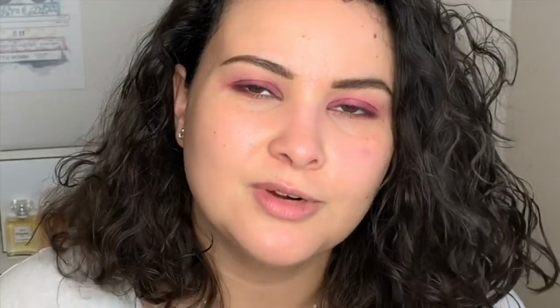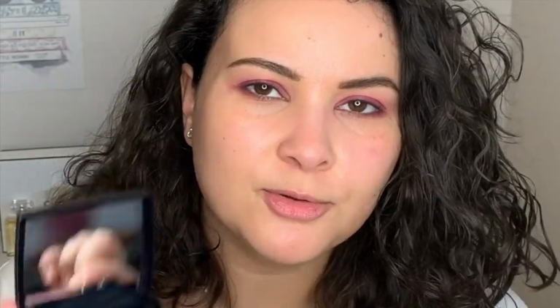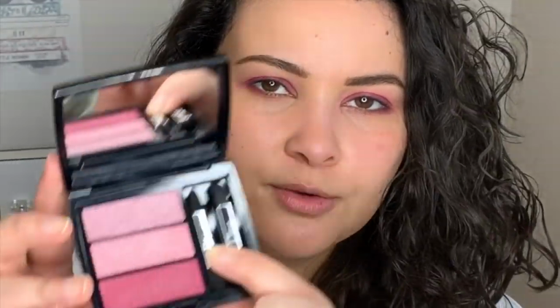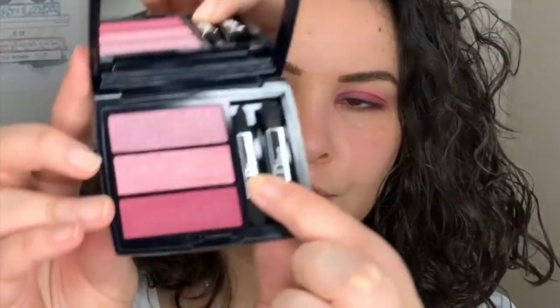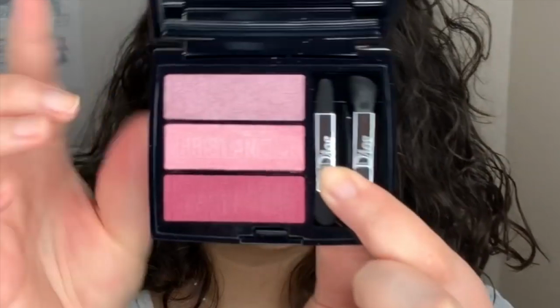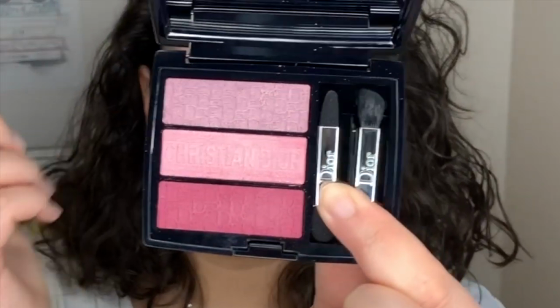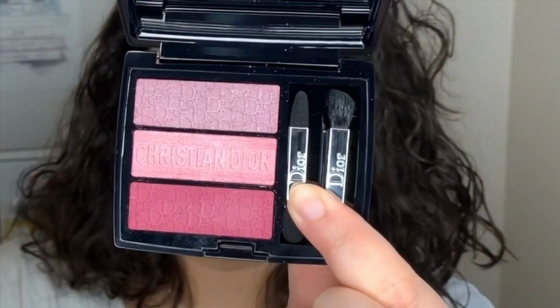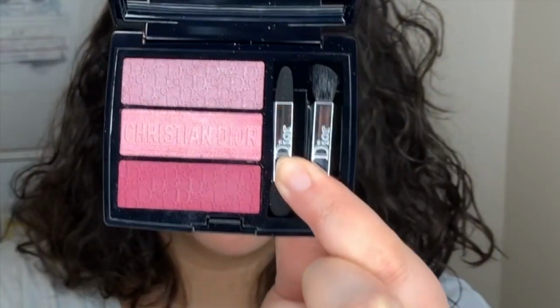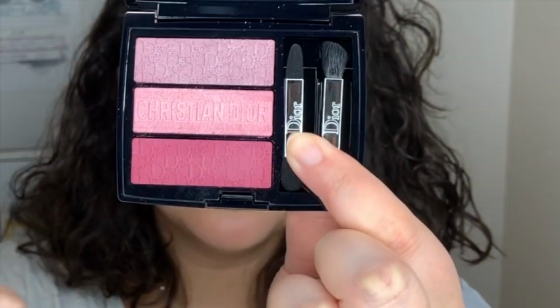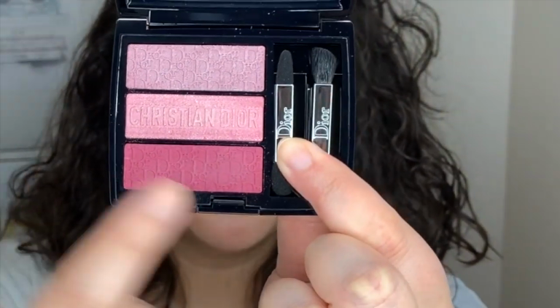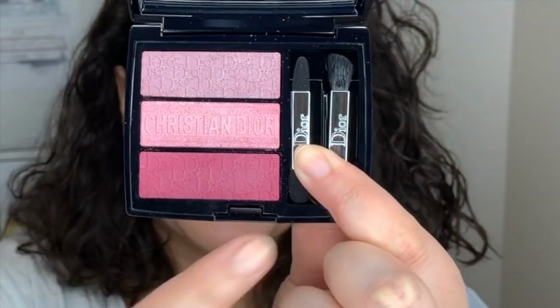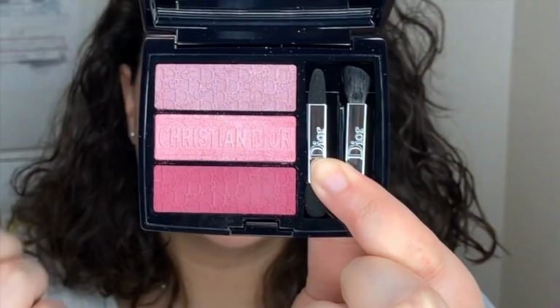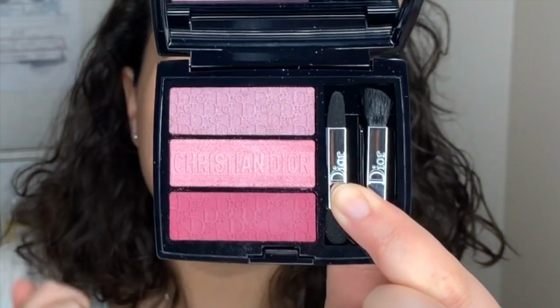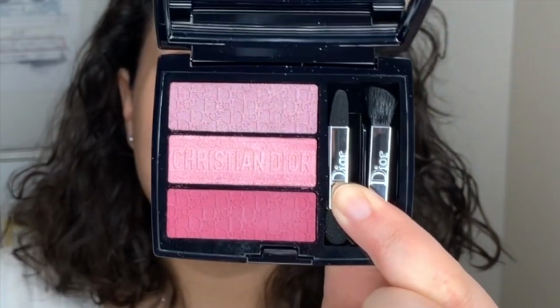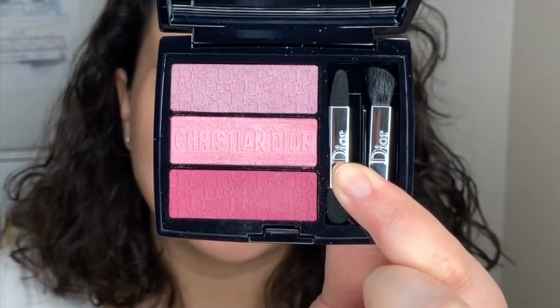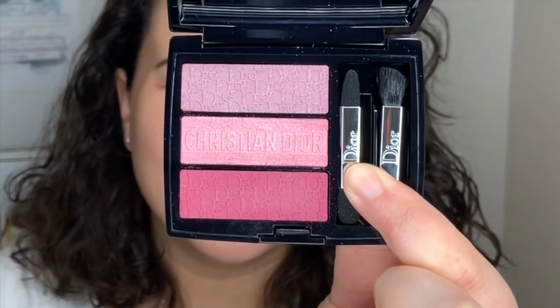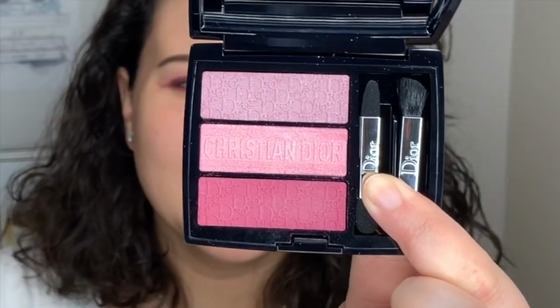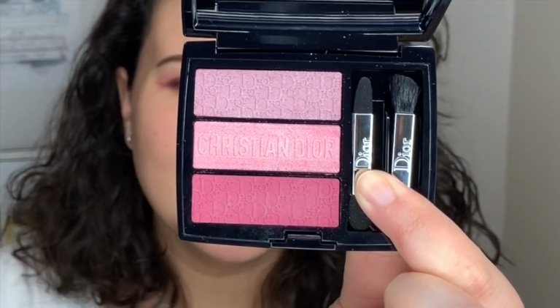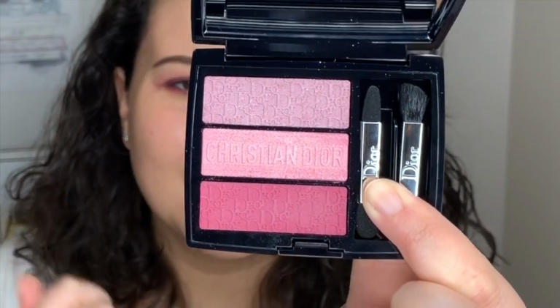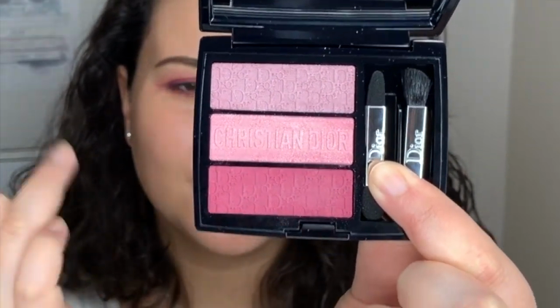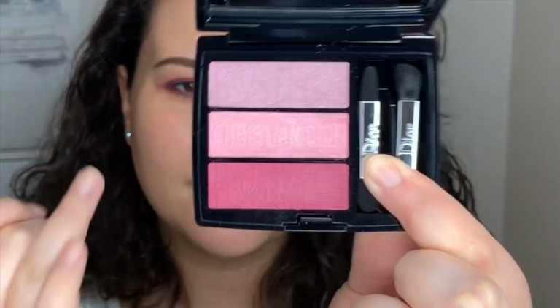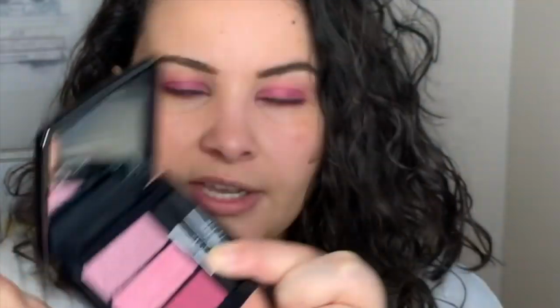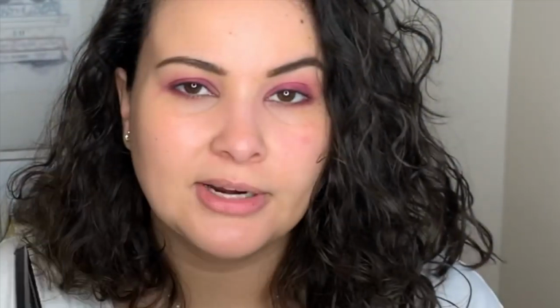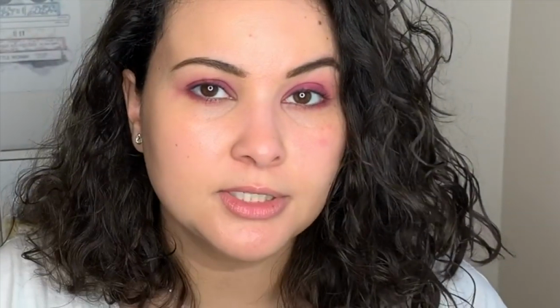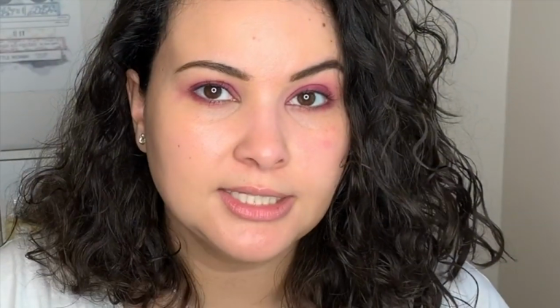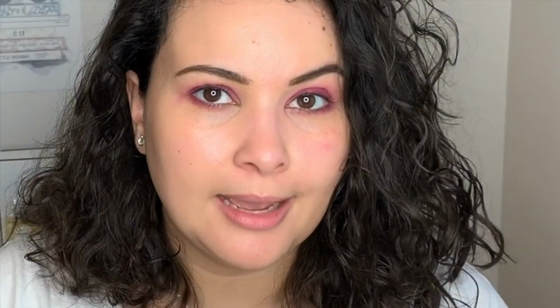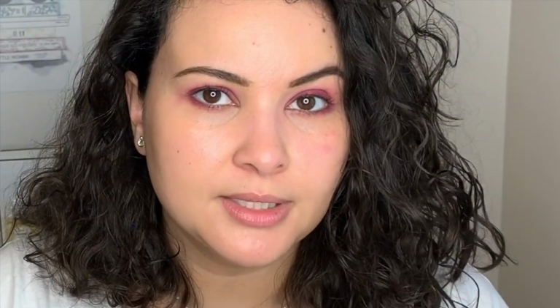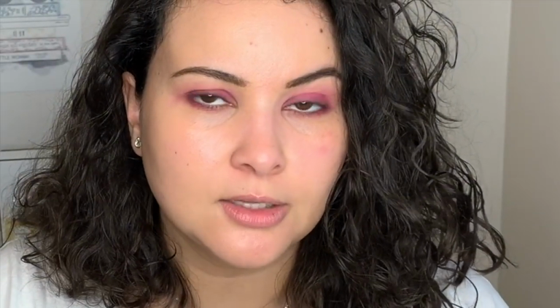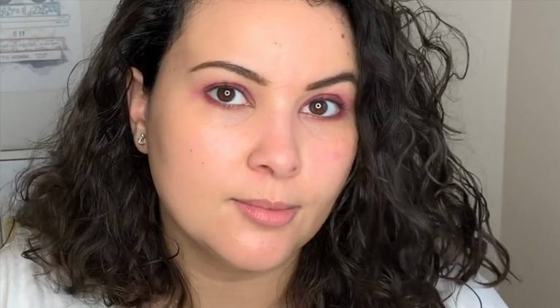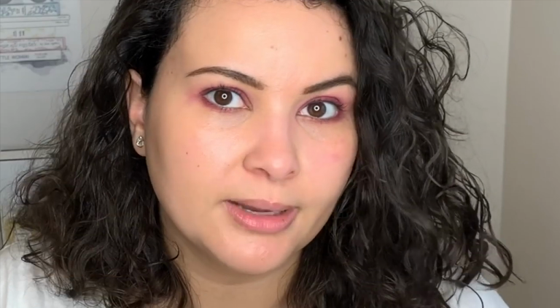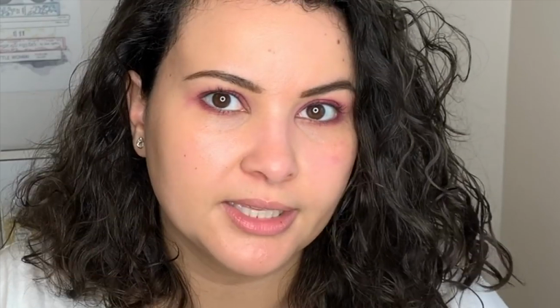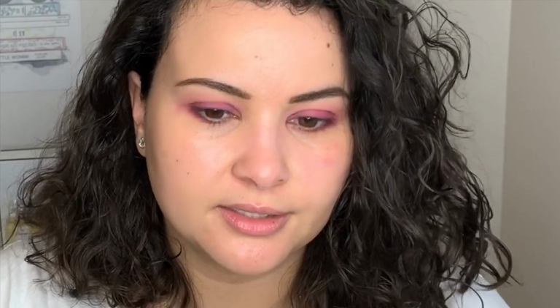Now I'm going to go into the middle shade of the palette and using a finger, I'm just going to tap this on the mobile lid.